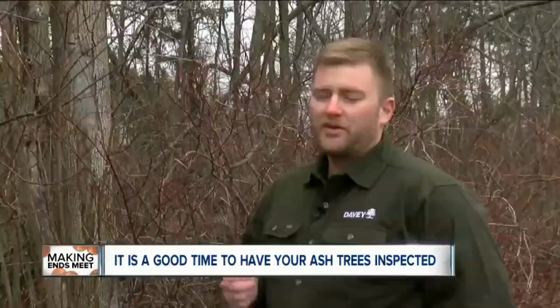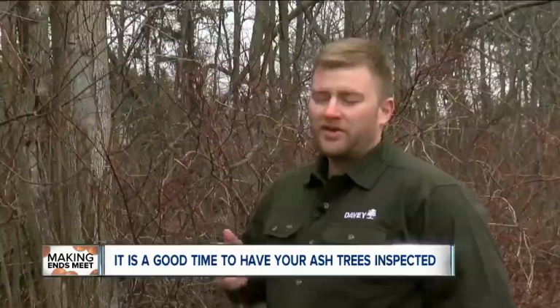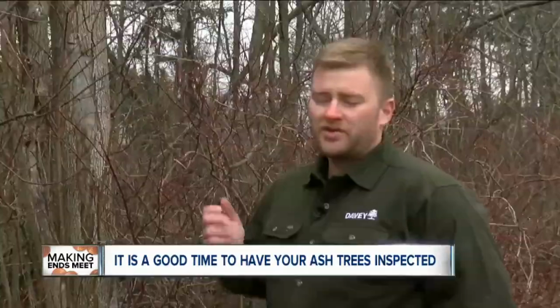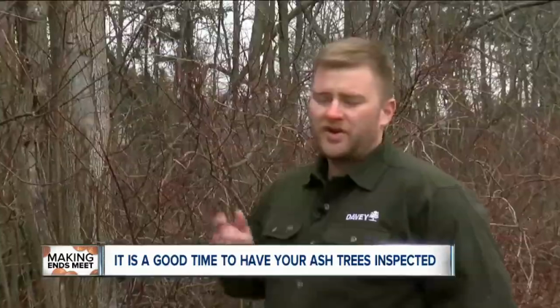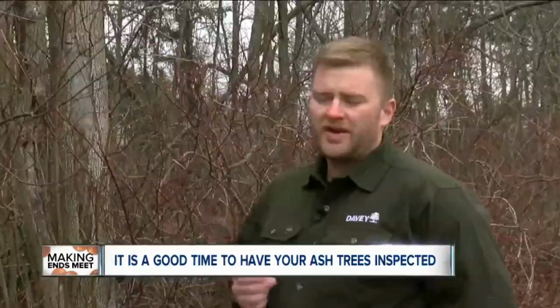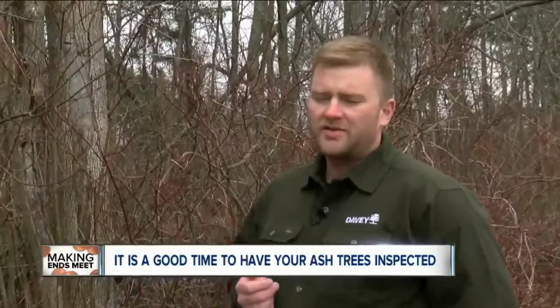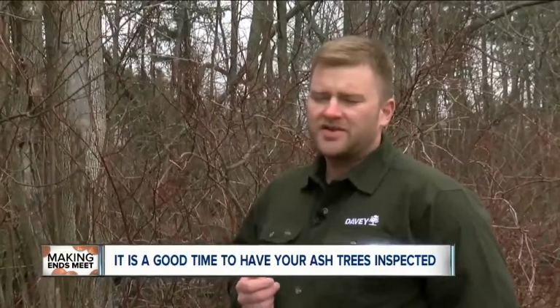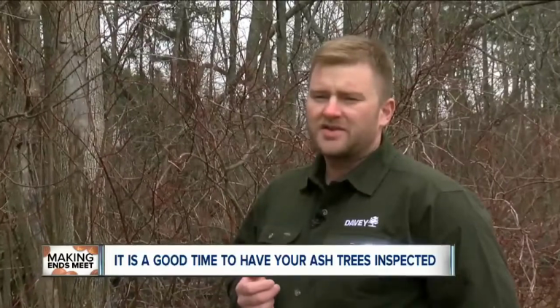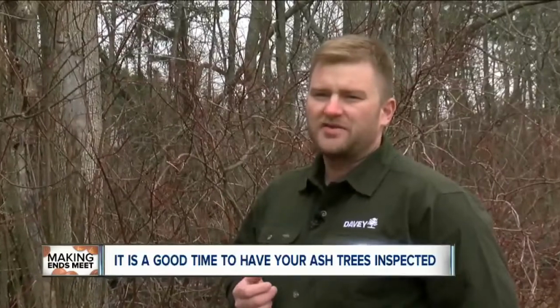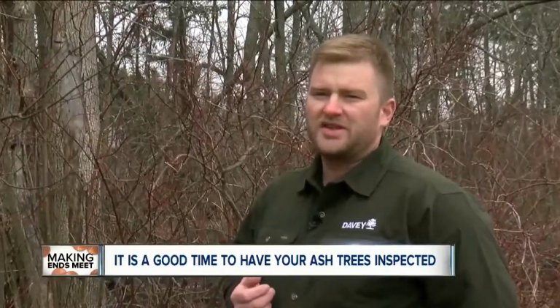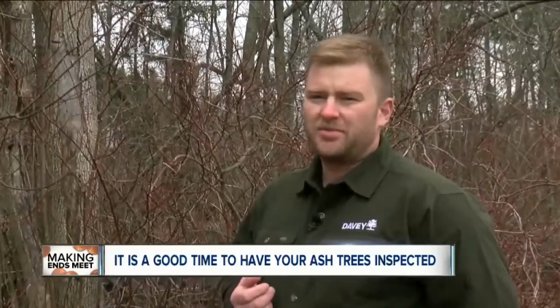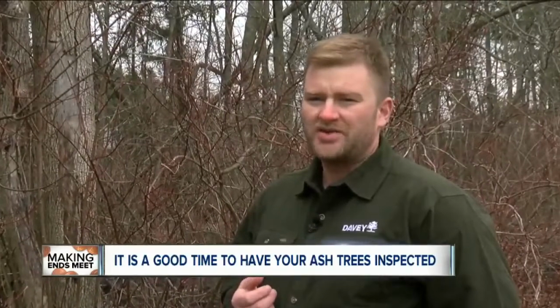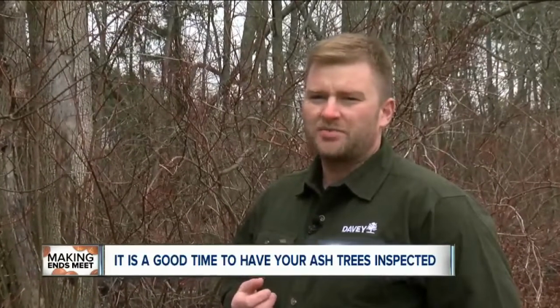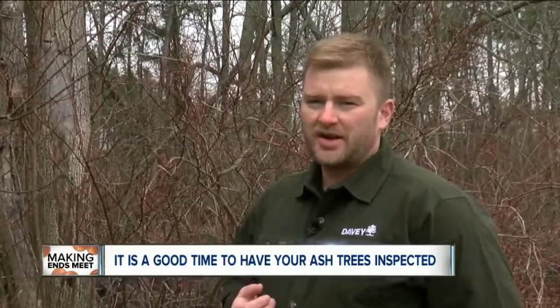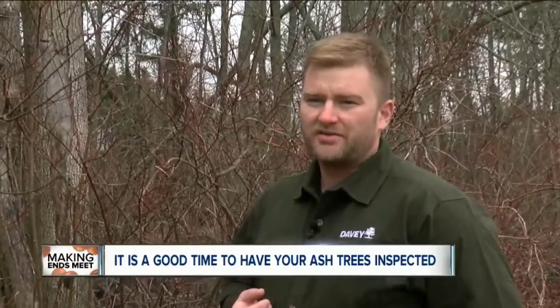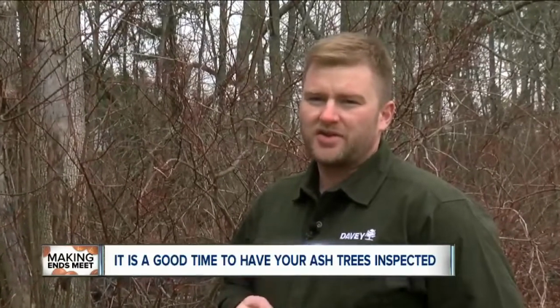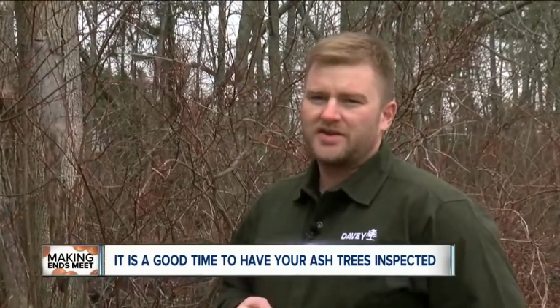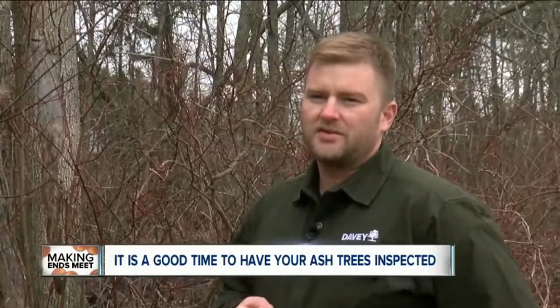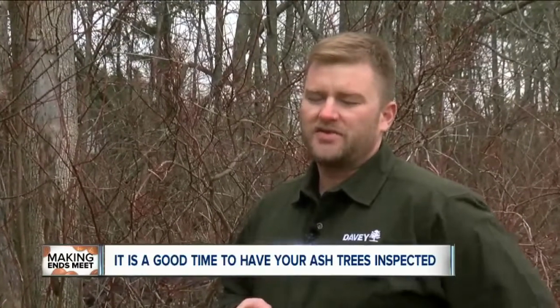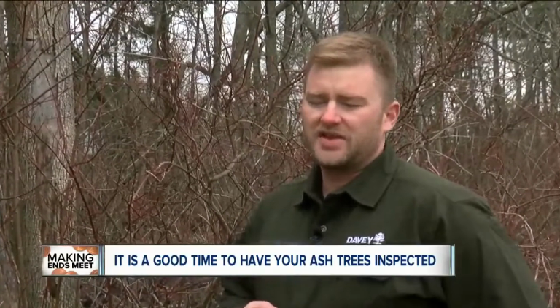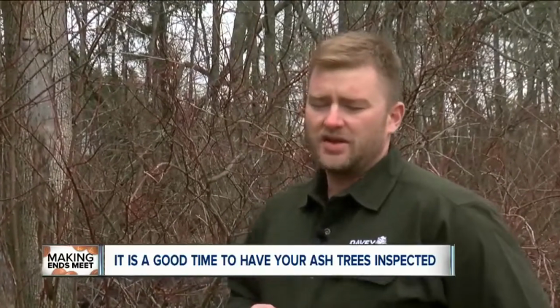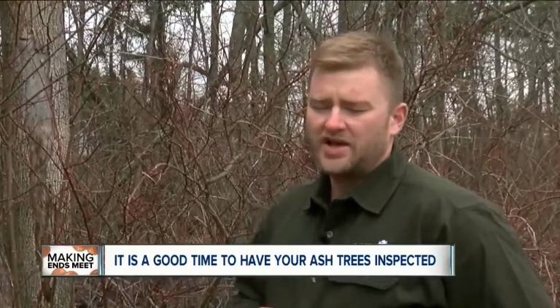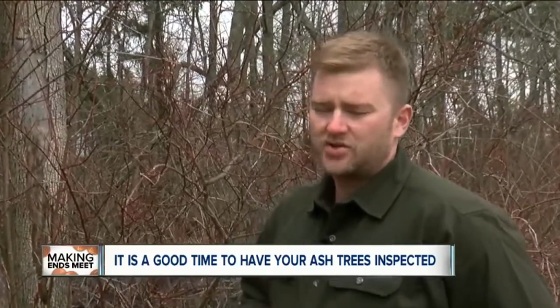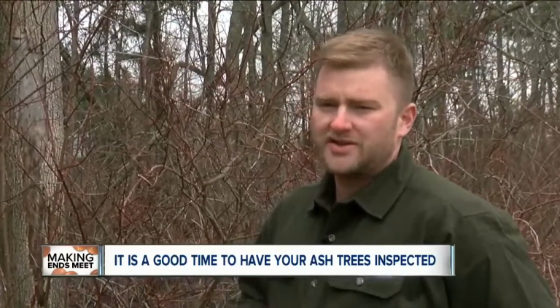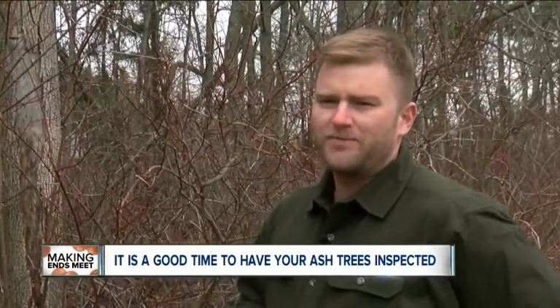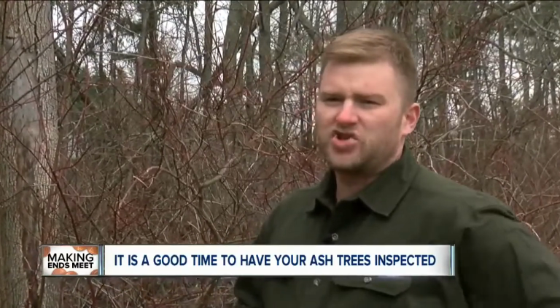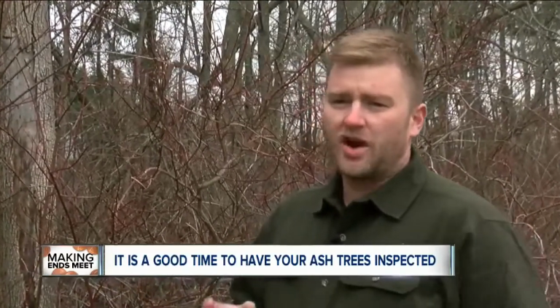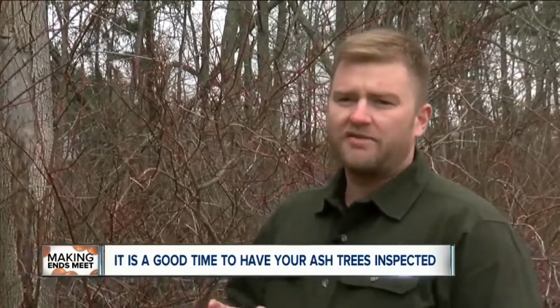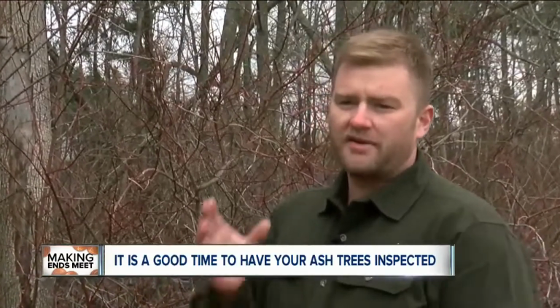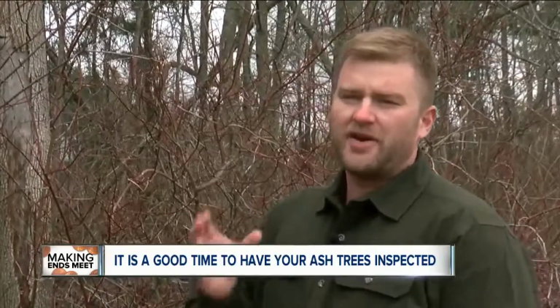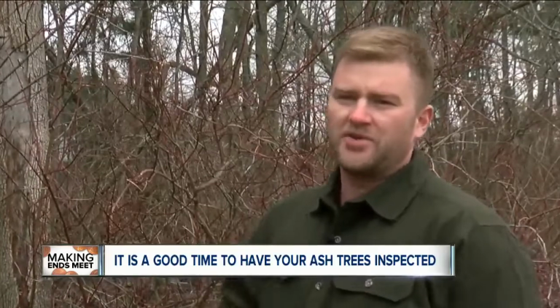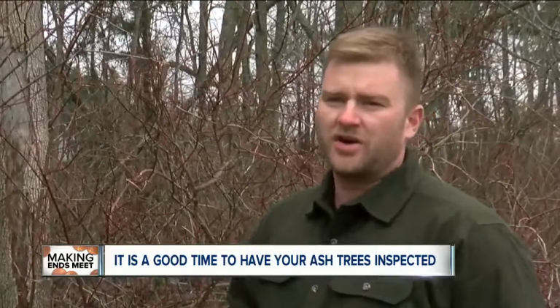We've seen trees fall on houses. We've seen dead branches break out of trees. We've seen ash trees shear off halfway up the trunk.